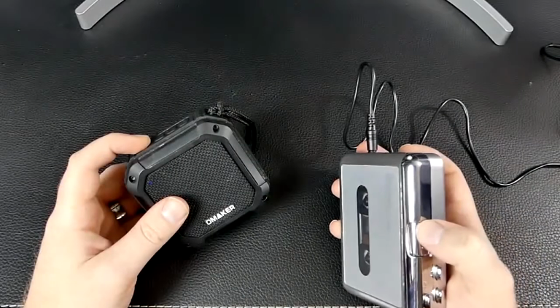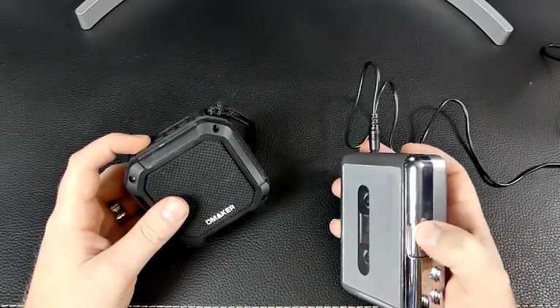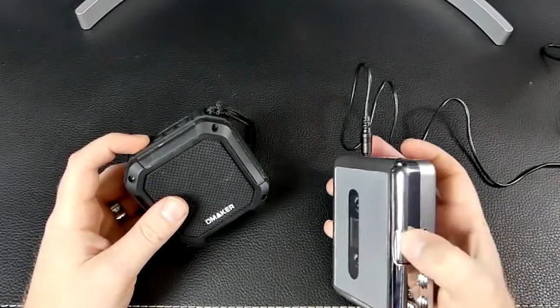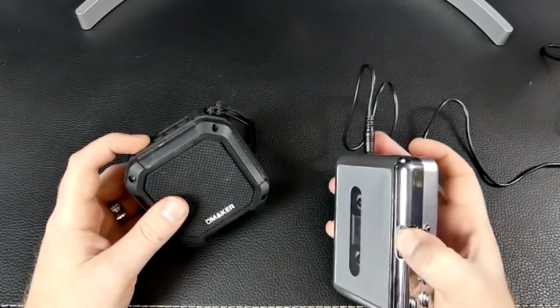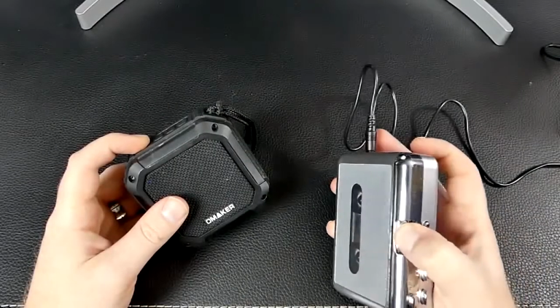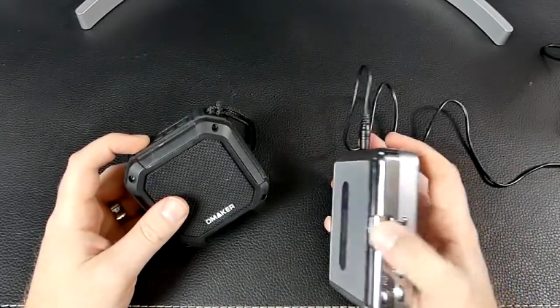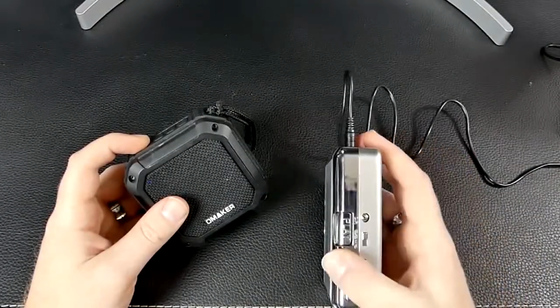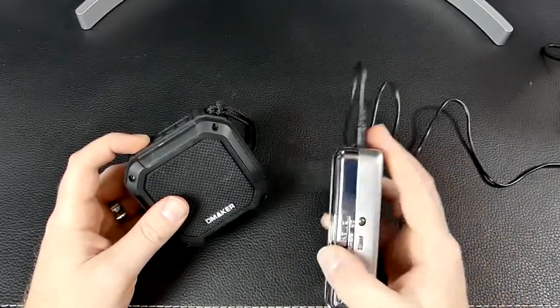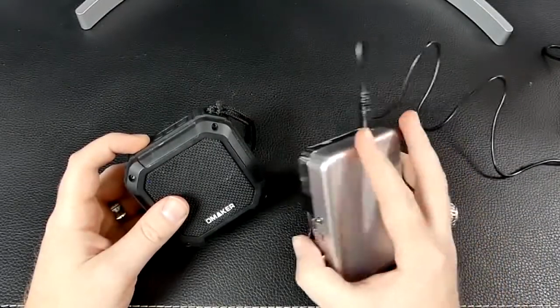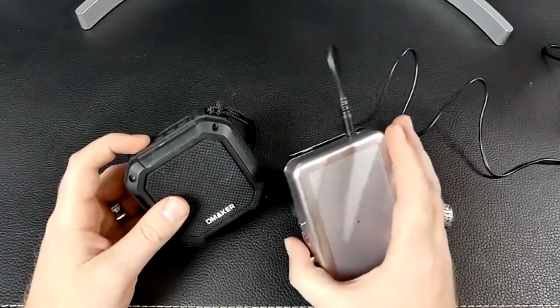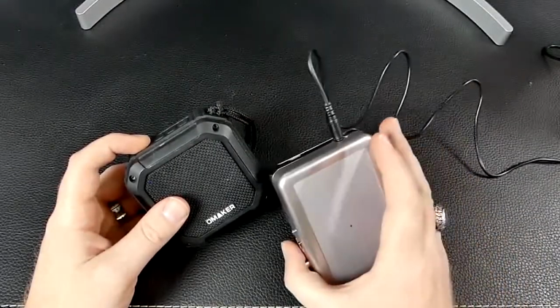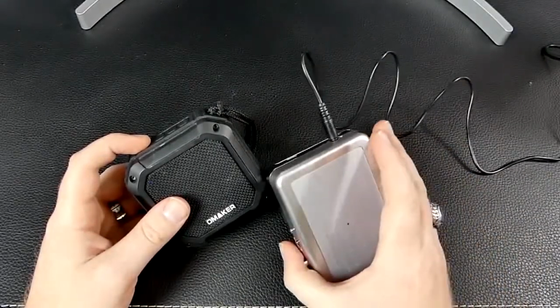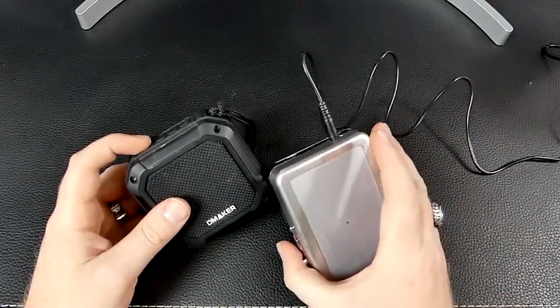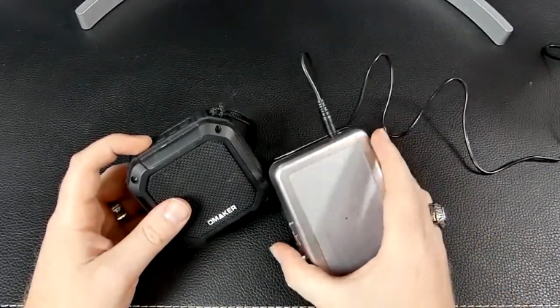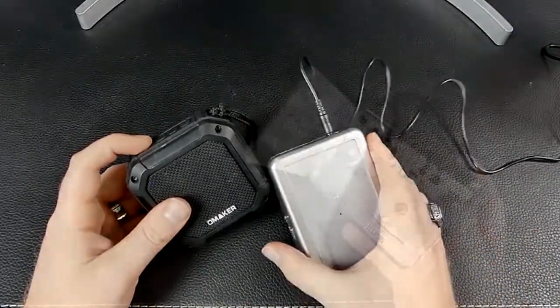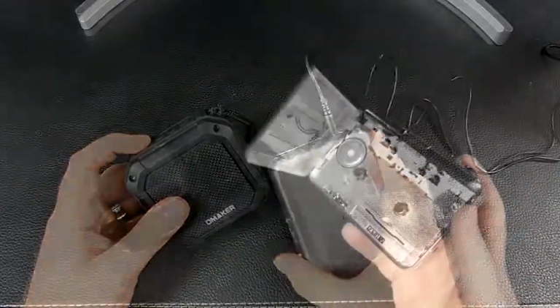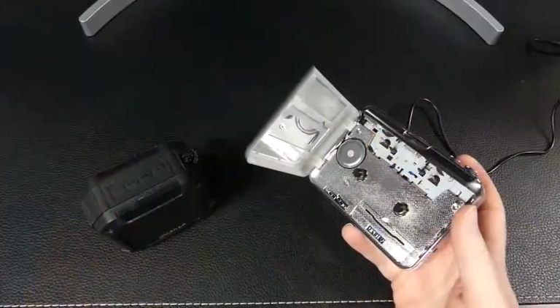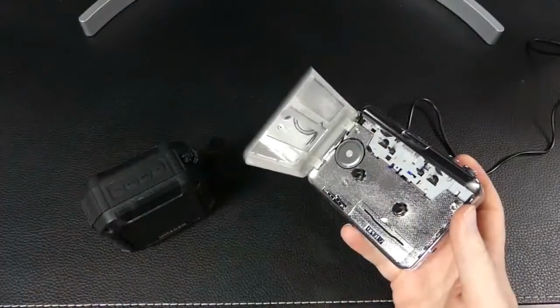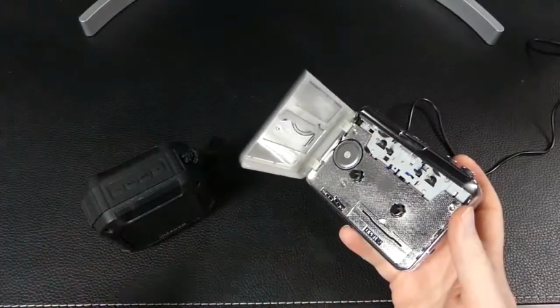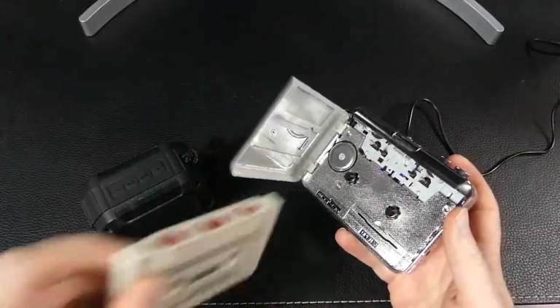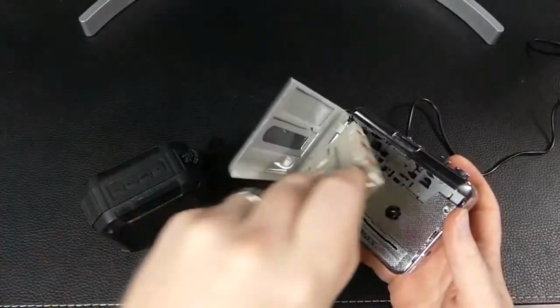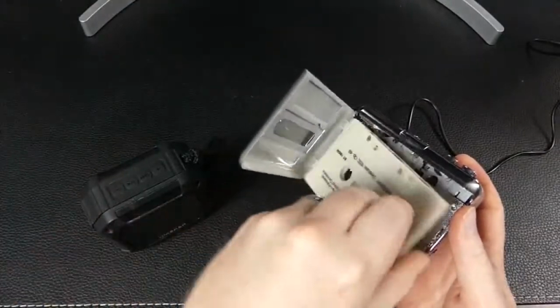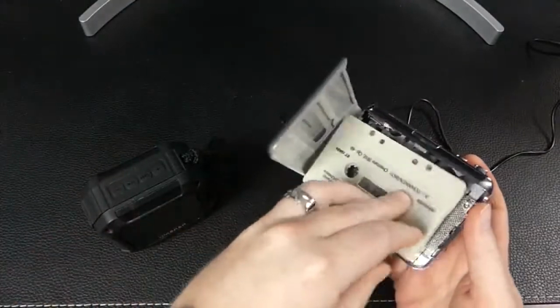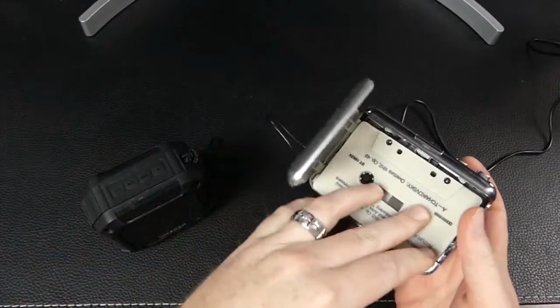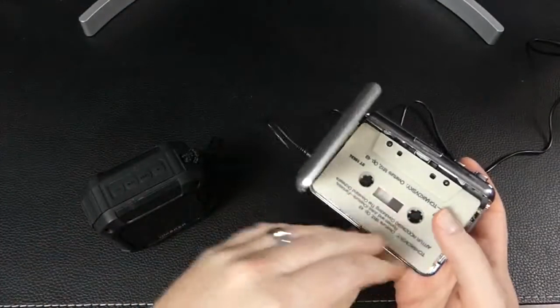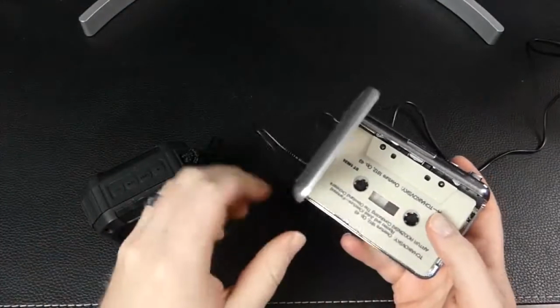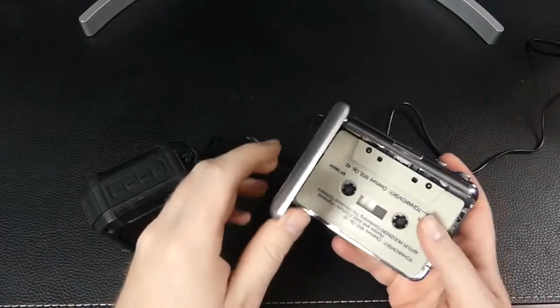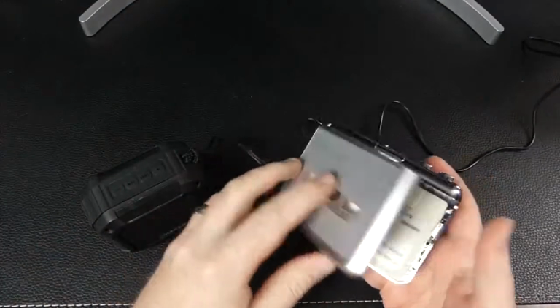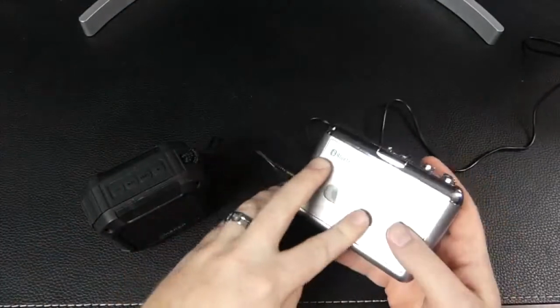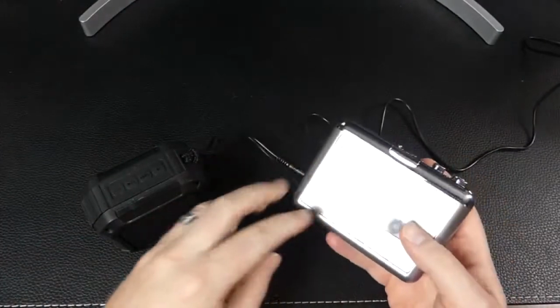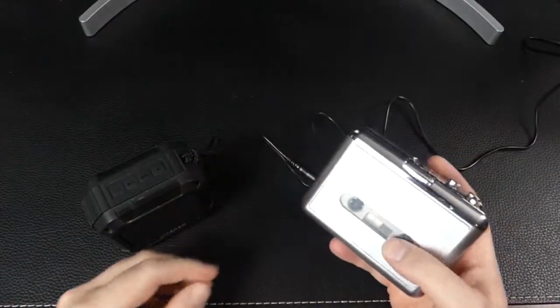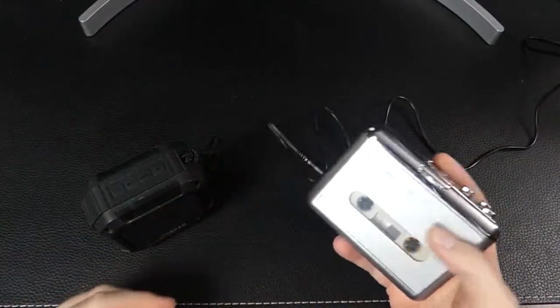Pairing is simple enough. All you have to do is turn on the speaker and press play on the device, and they will pair automatically.